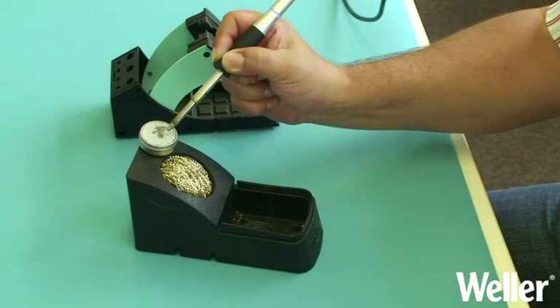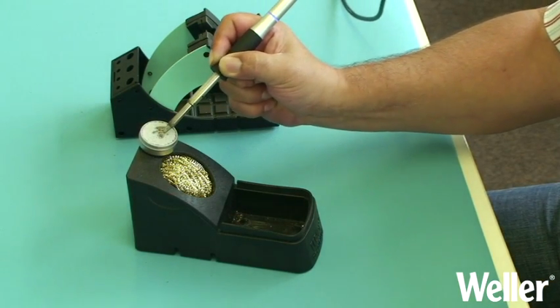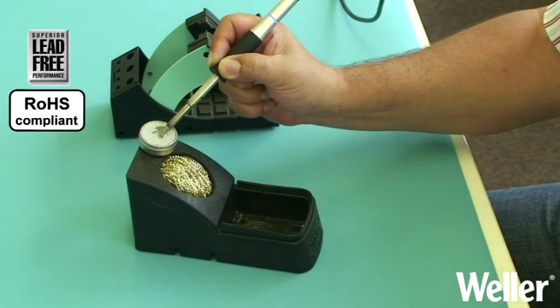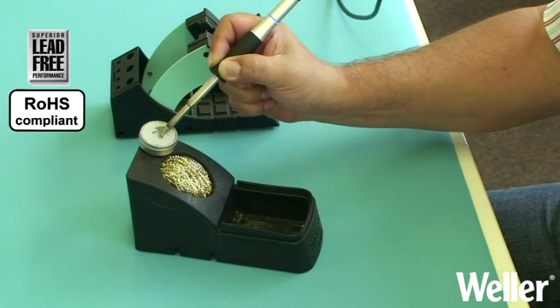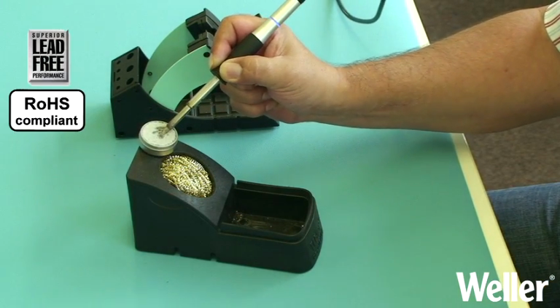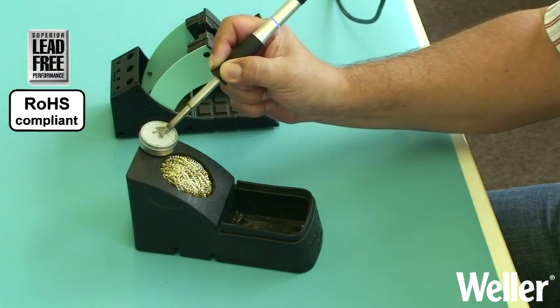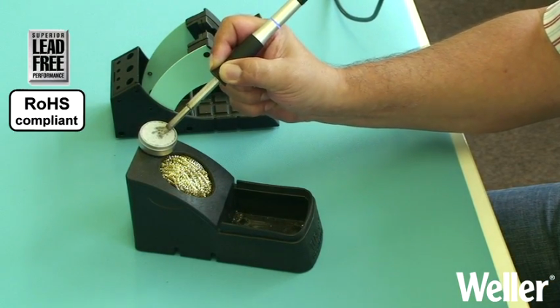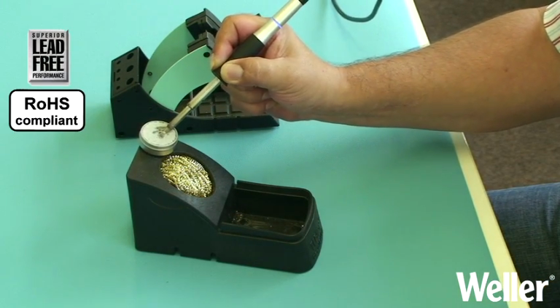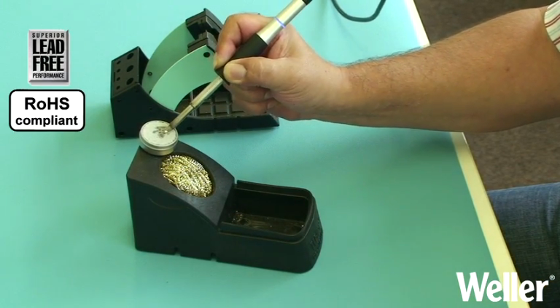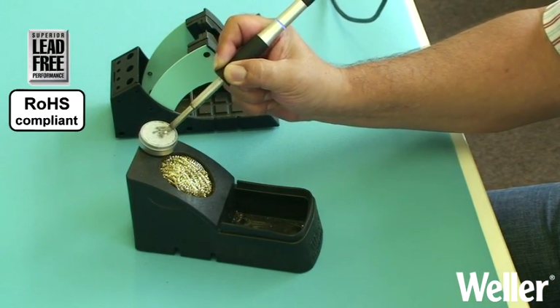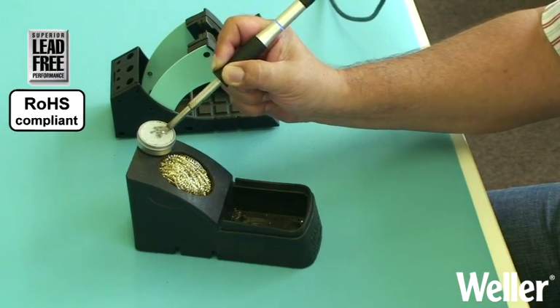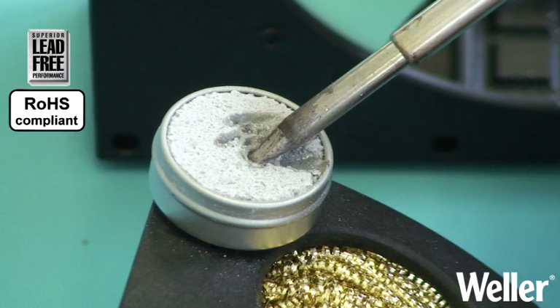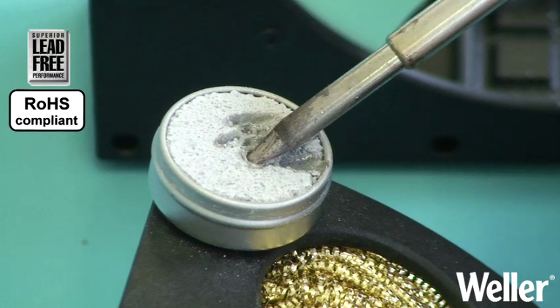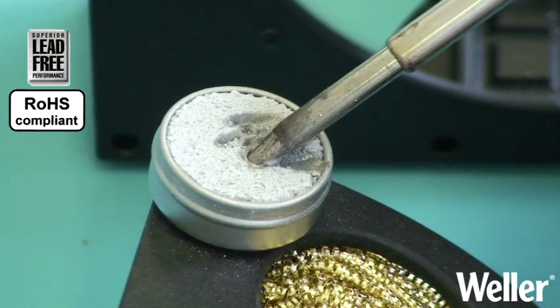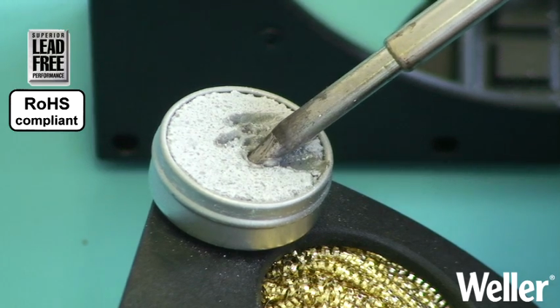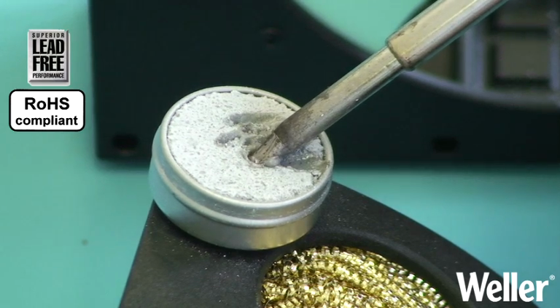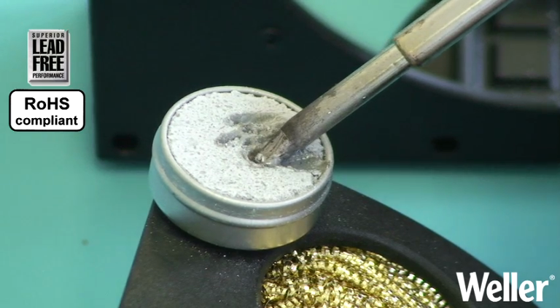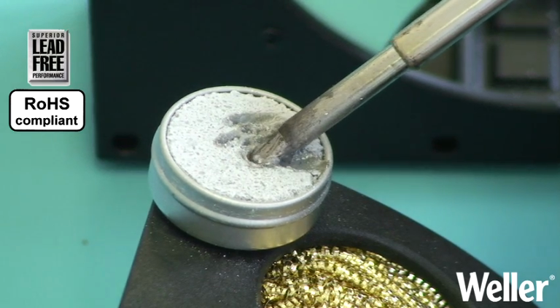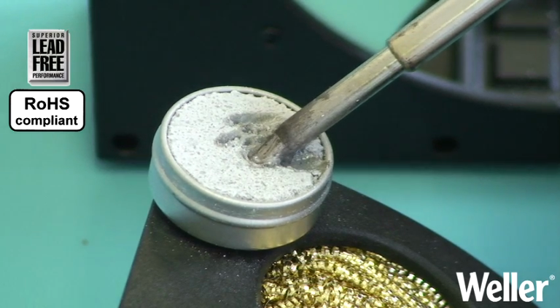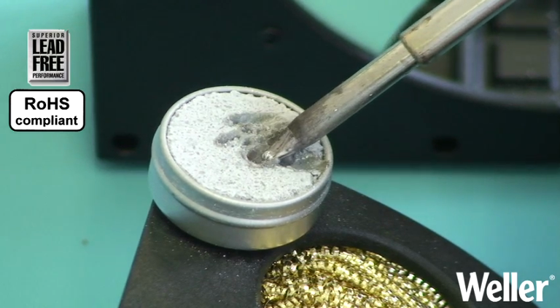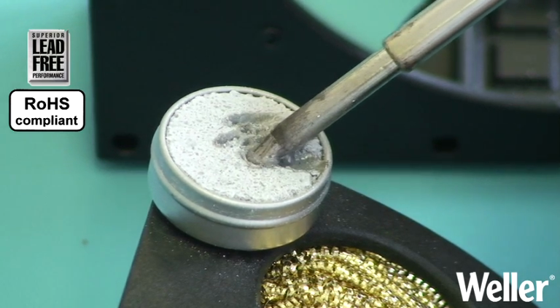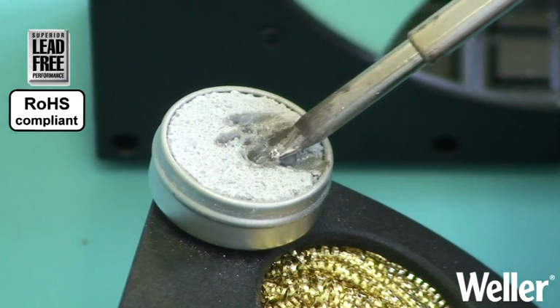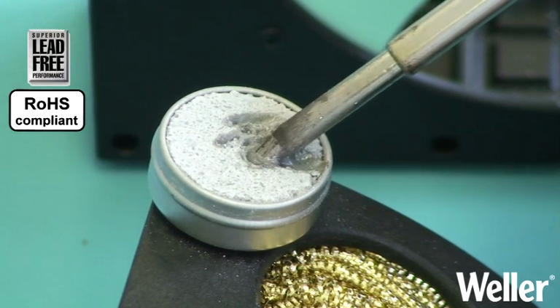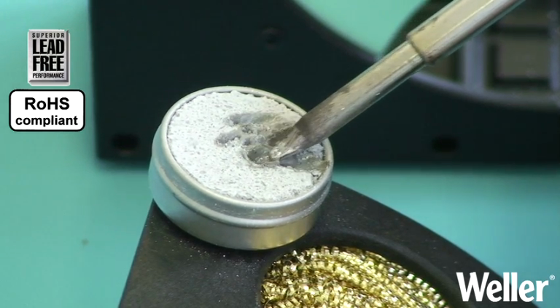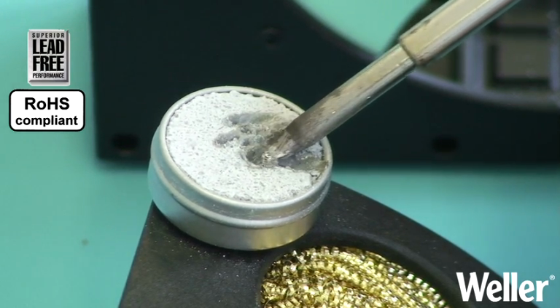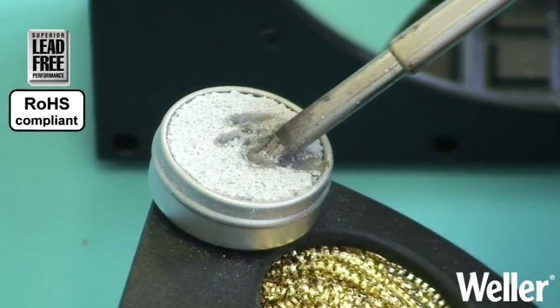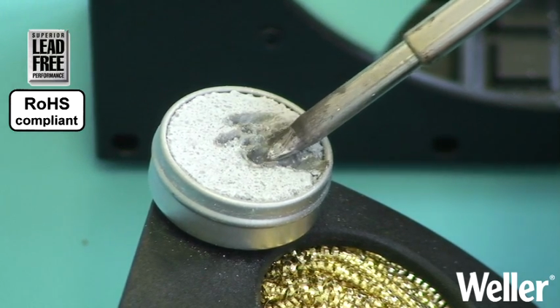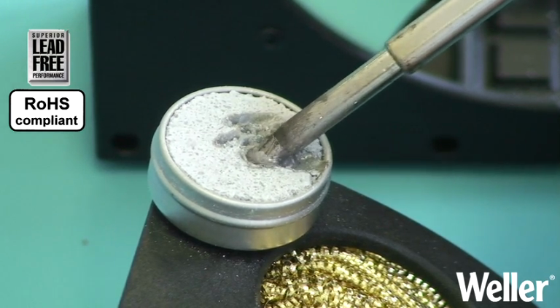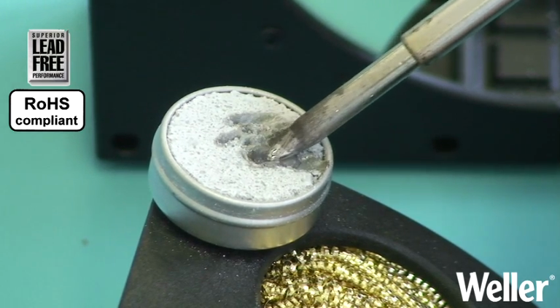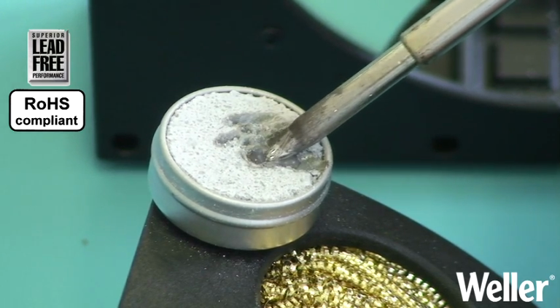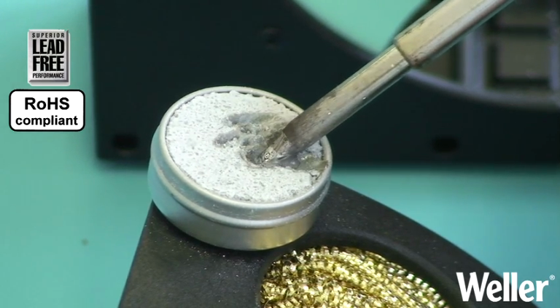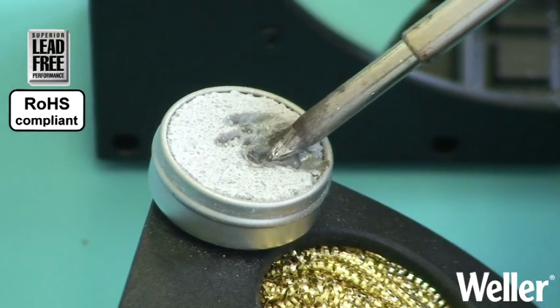The fine abrasives and additives will break the existing oxide layer with the lead free pearls enclosing the solder tip.